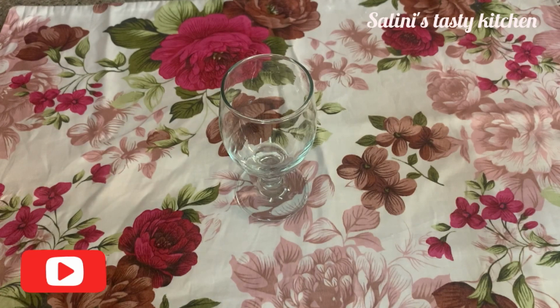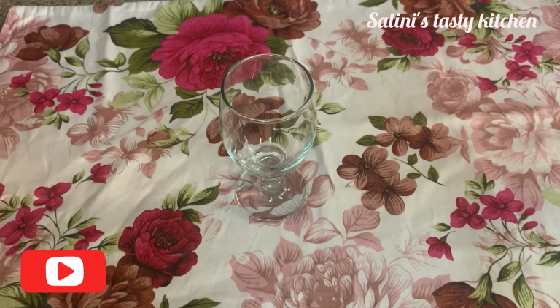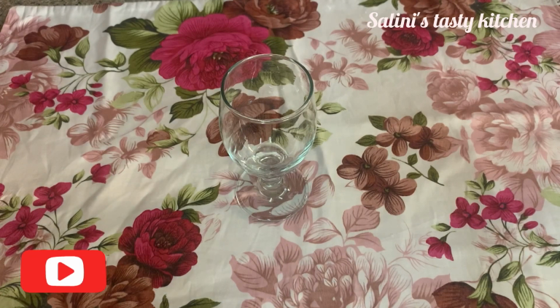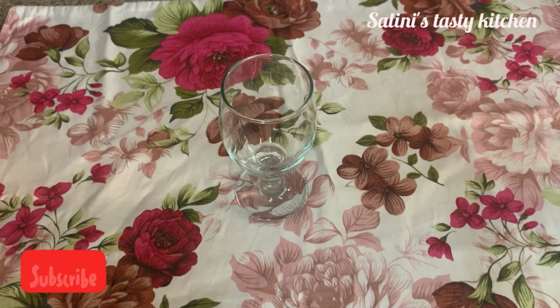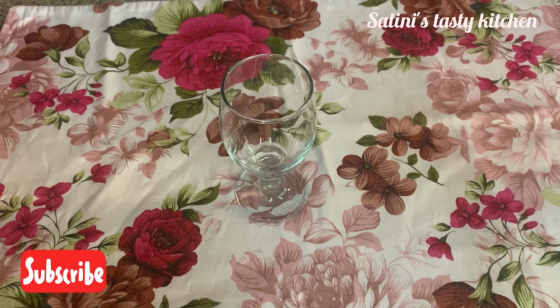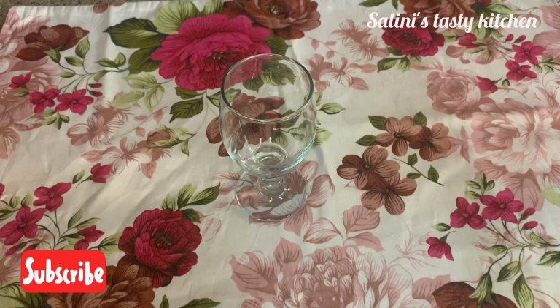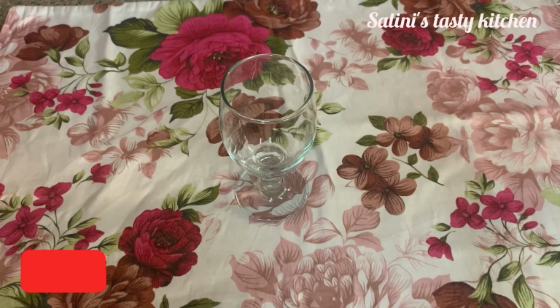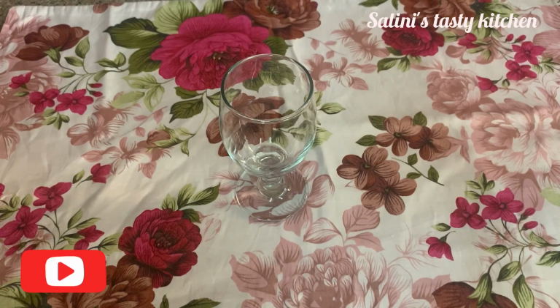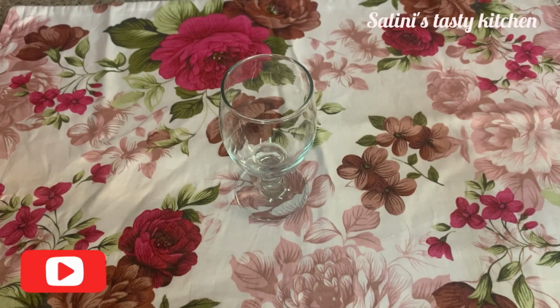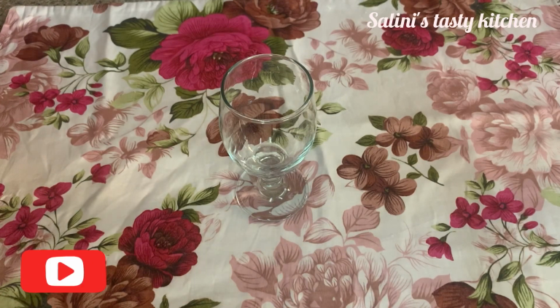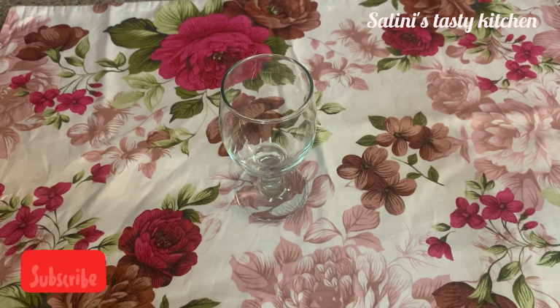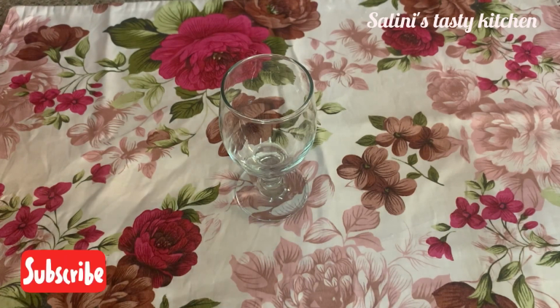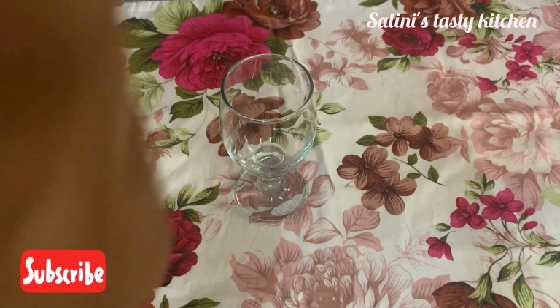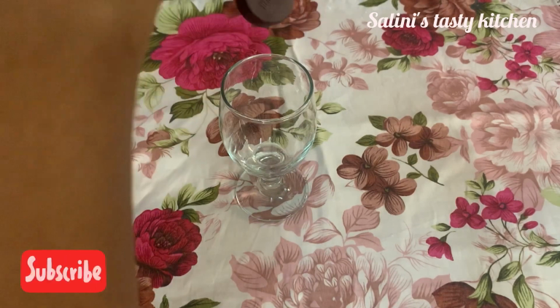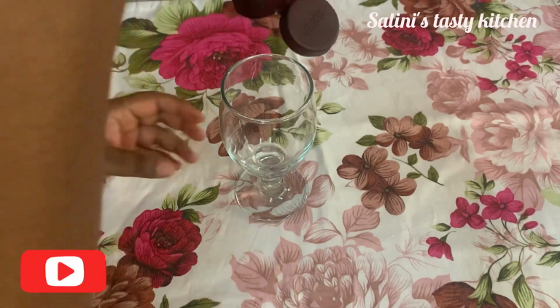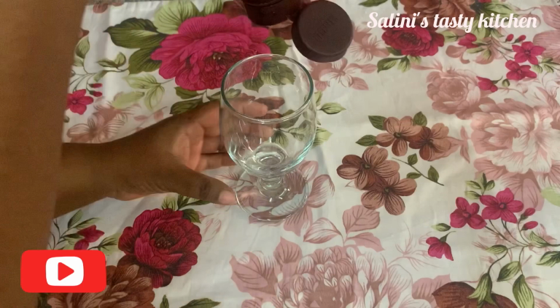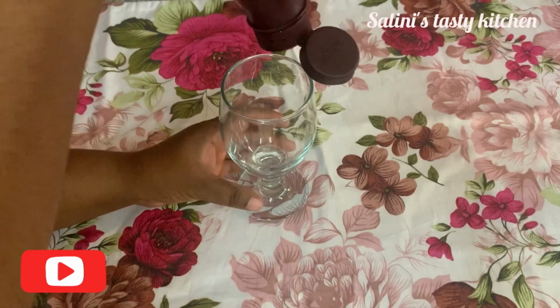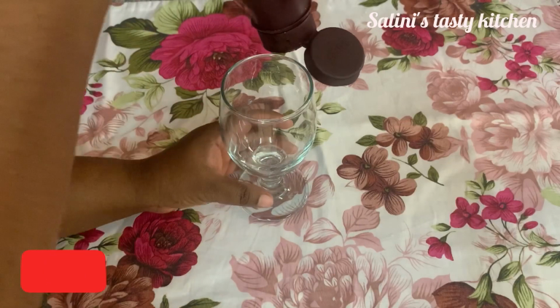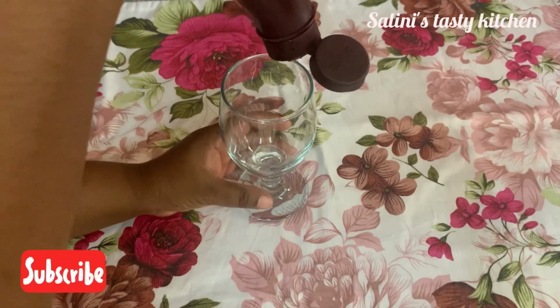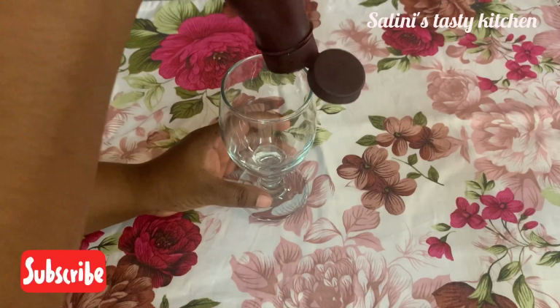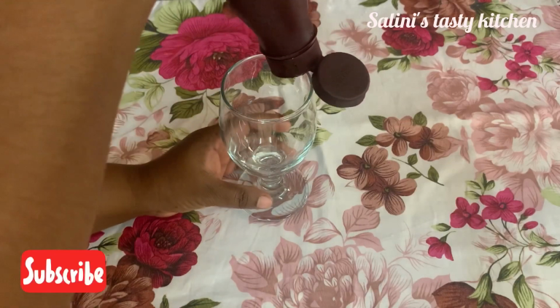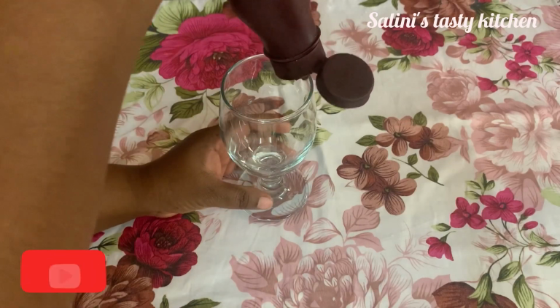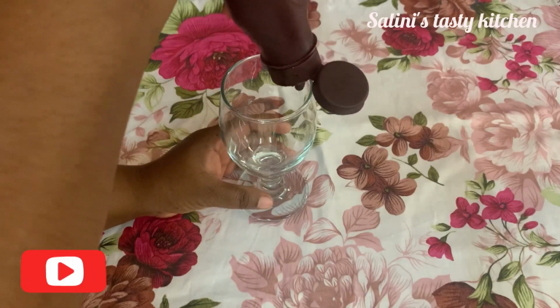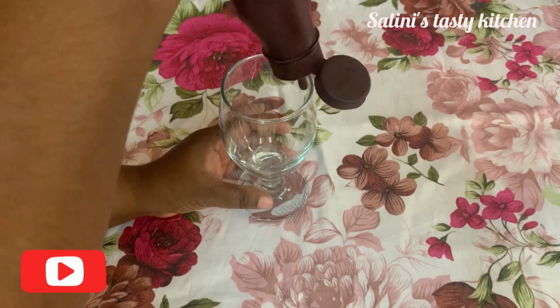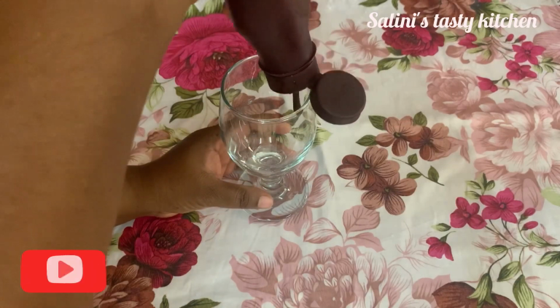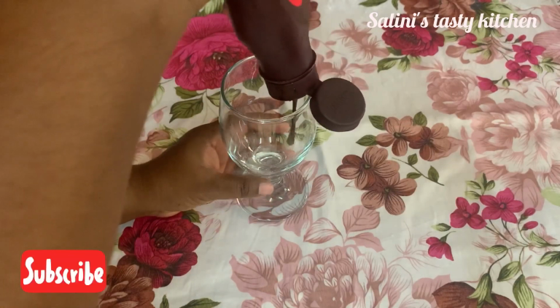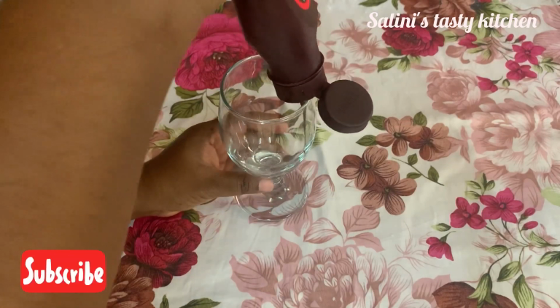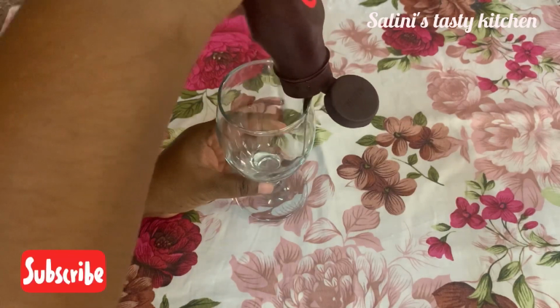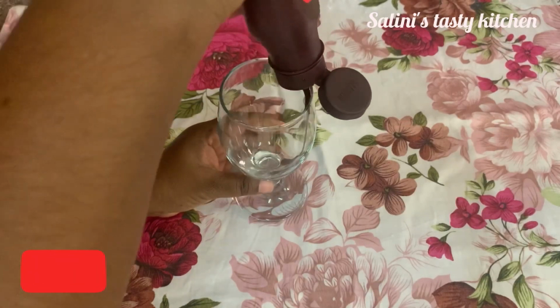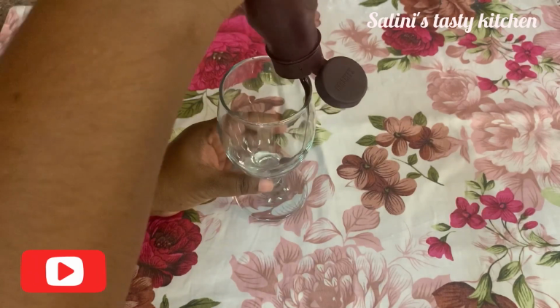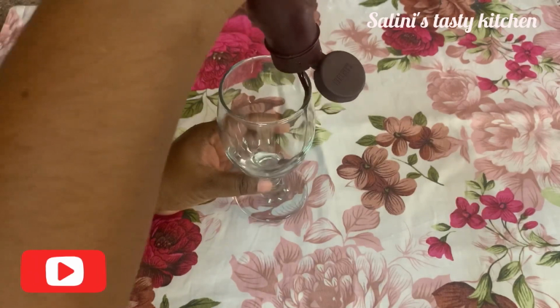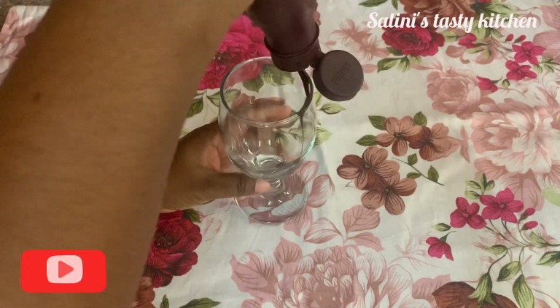I'm going to do two milkshakes today, starting with one milkshake.